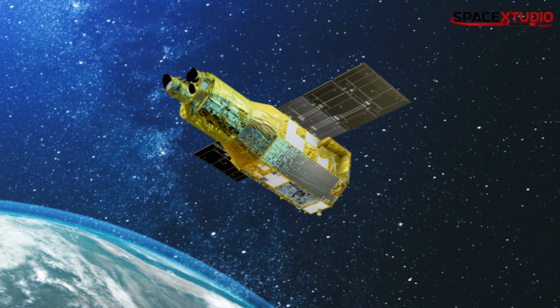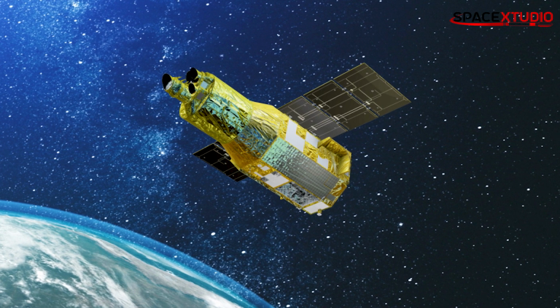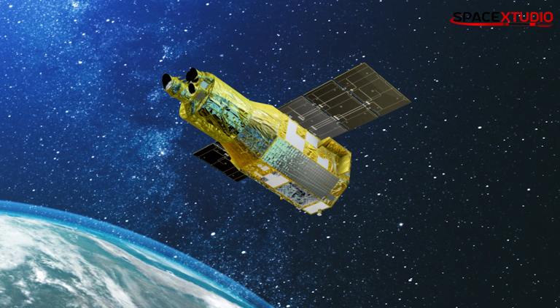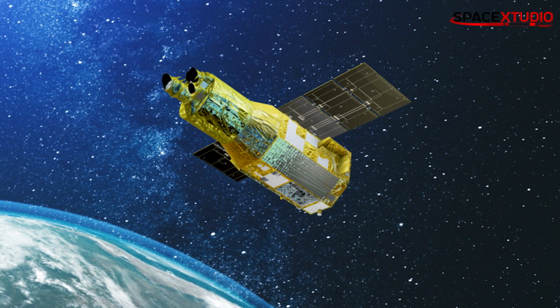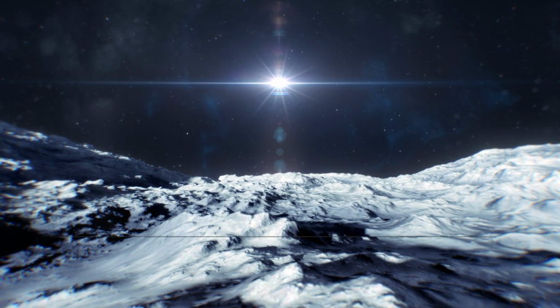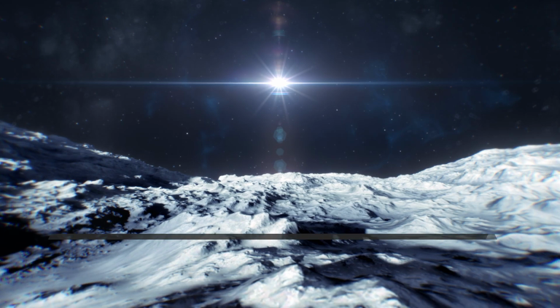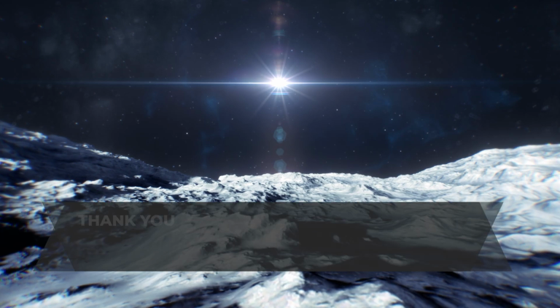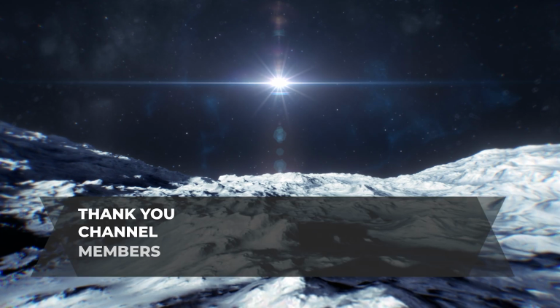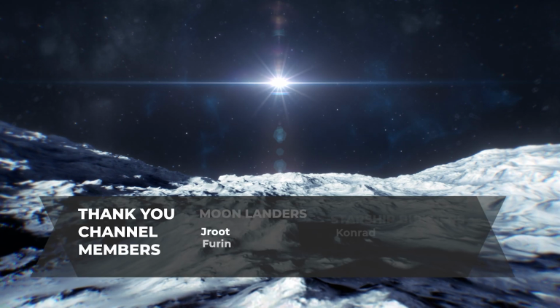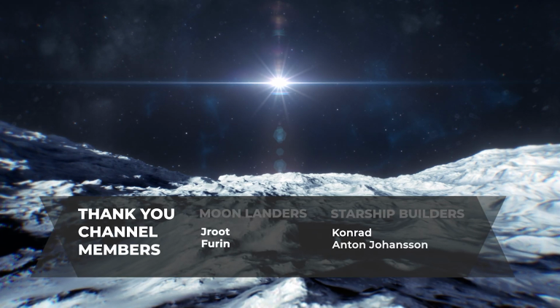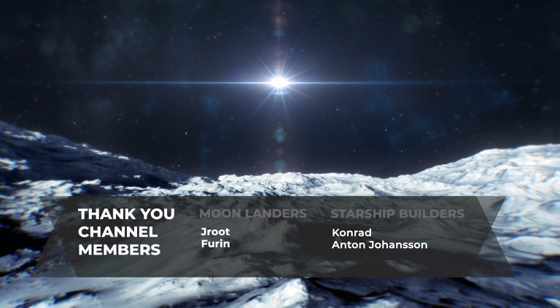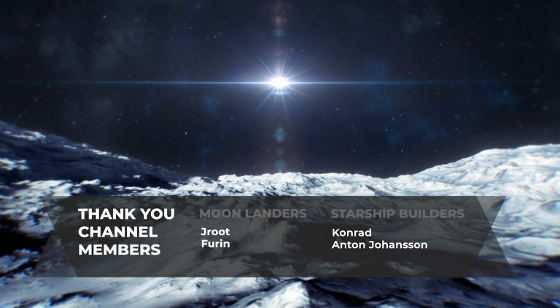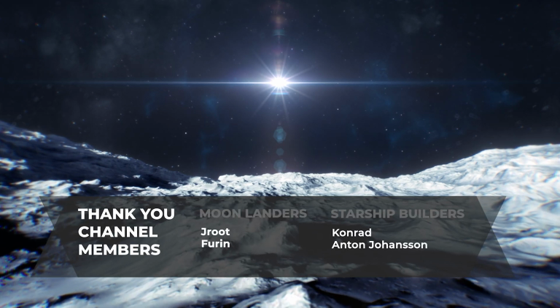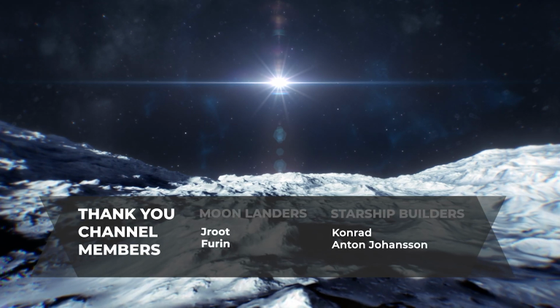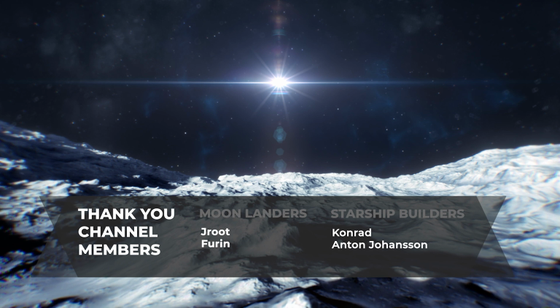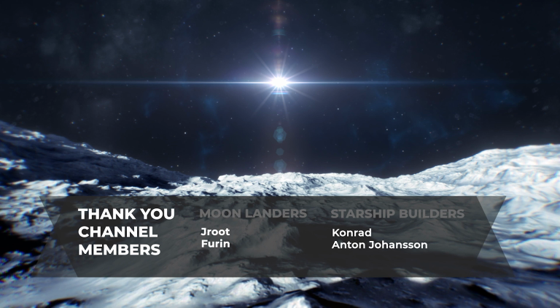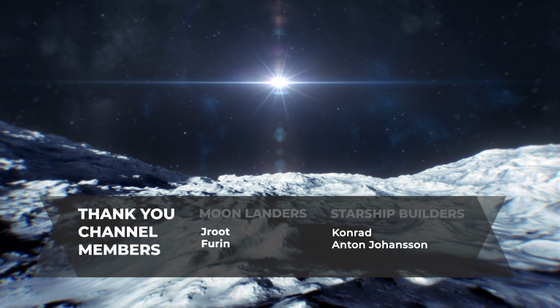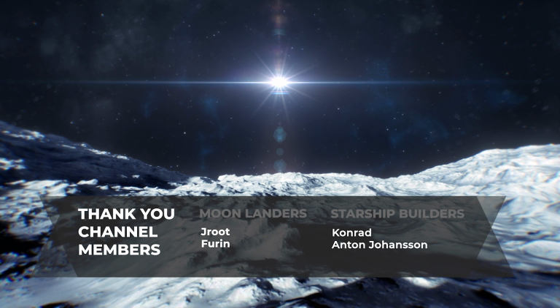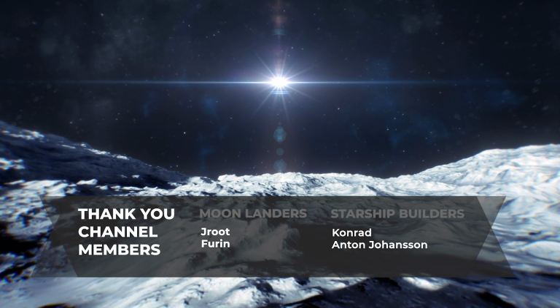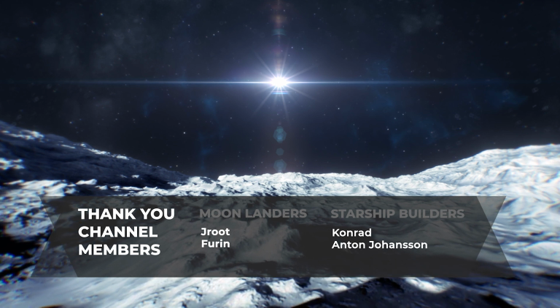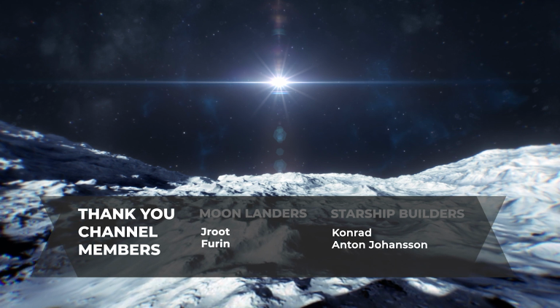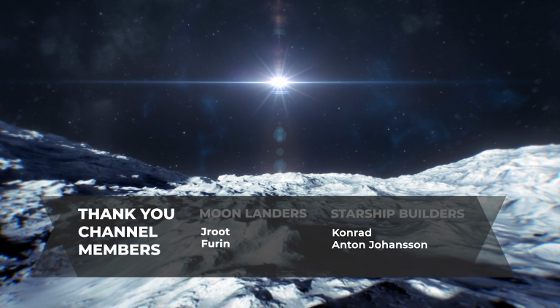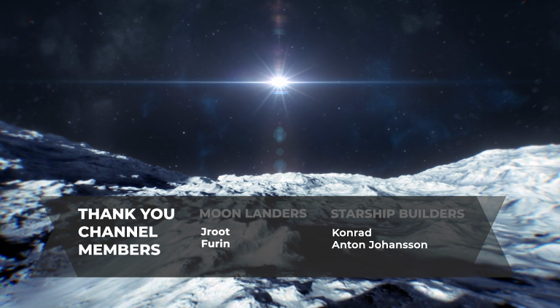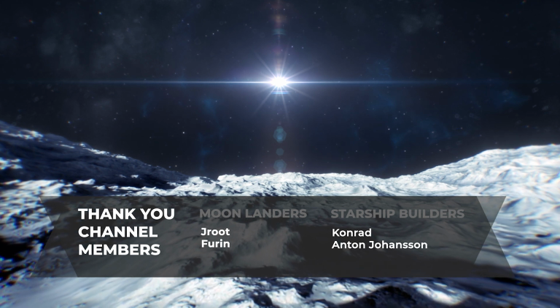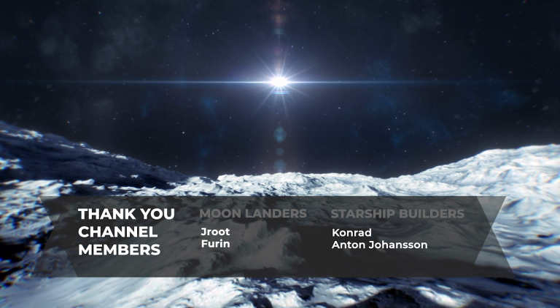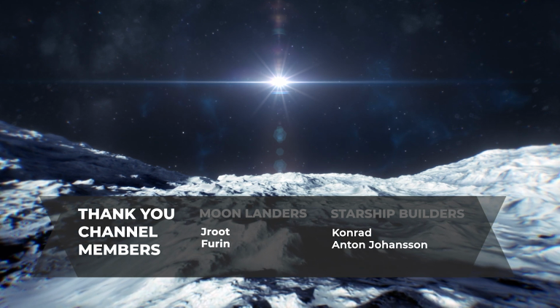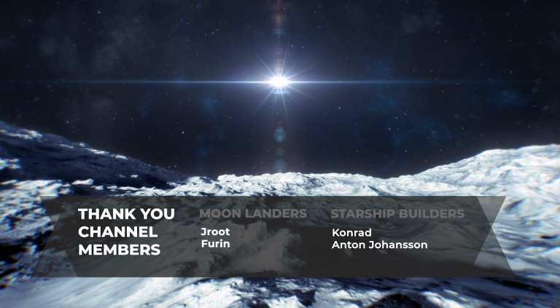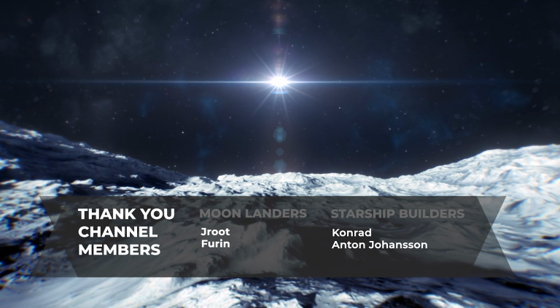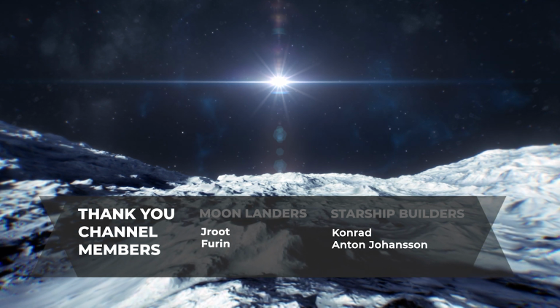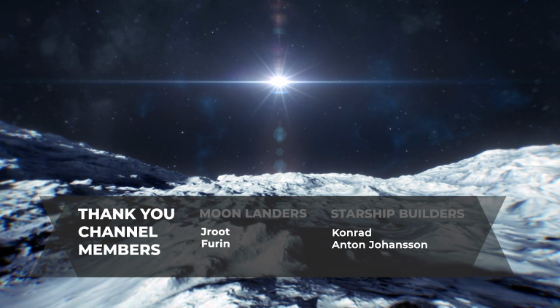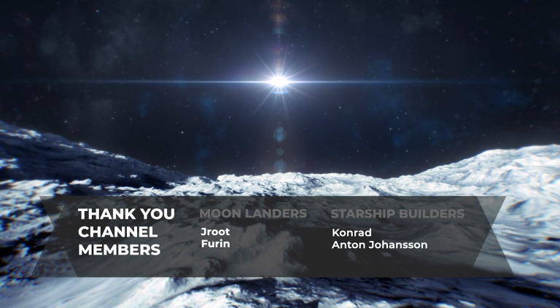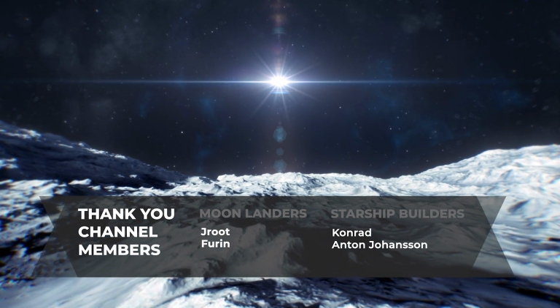That's all for today's video. Thank you for watching and stay tuned for more updates.